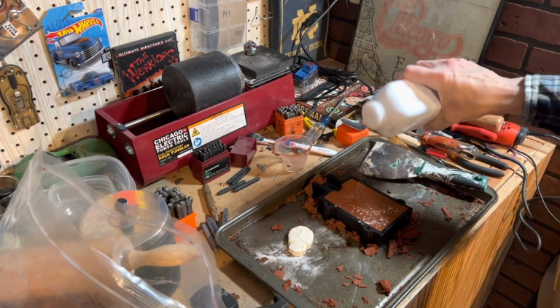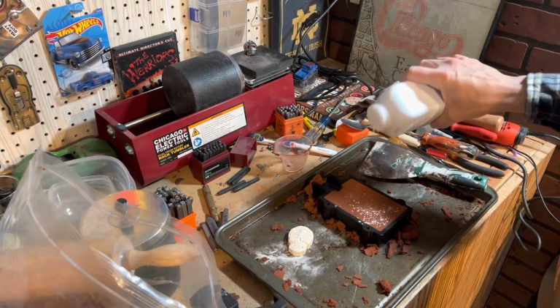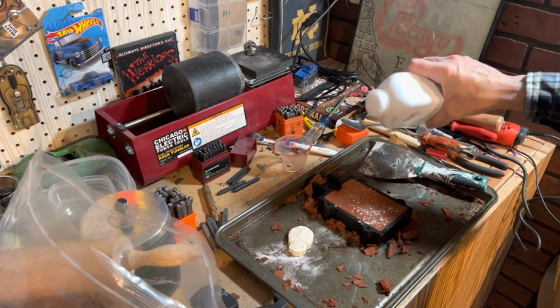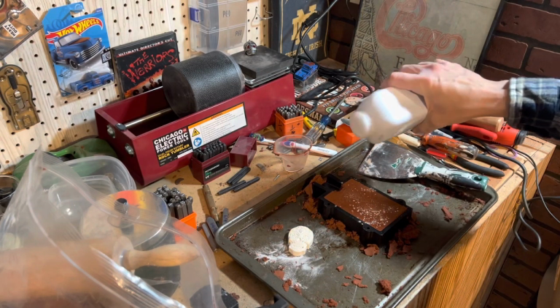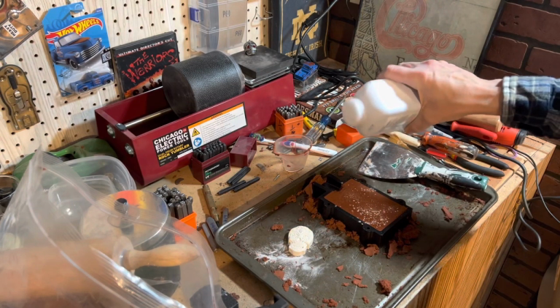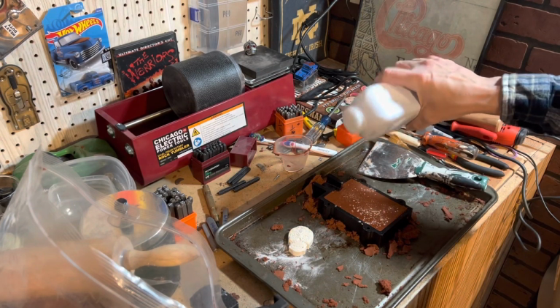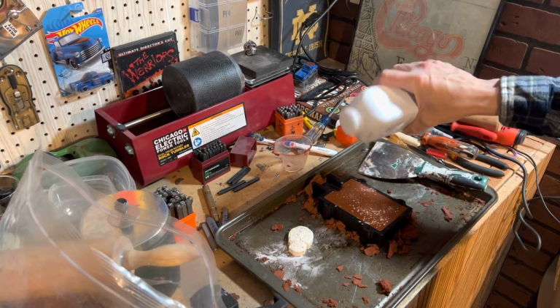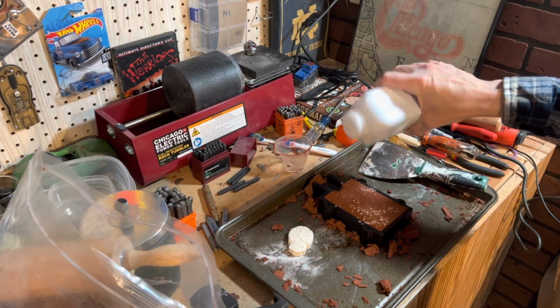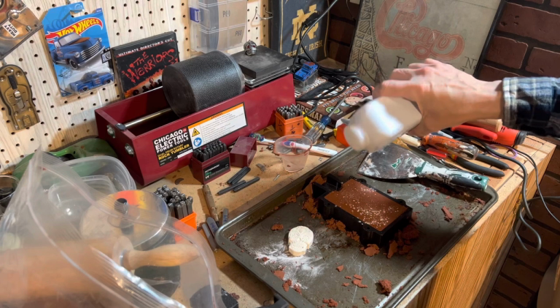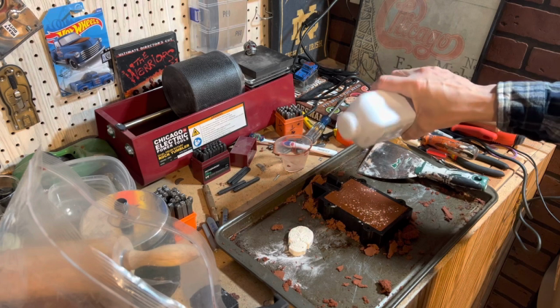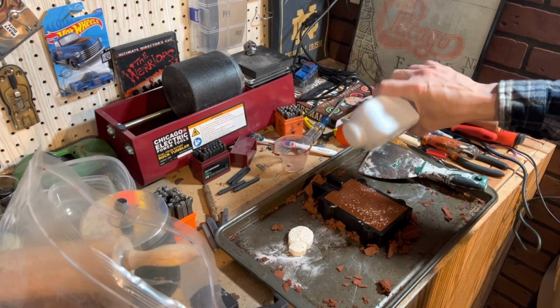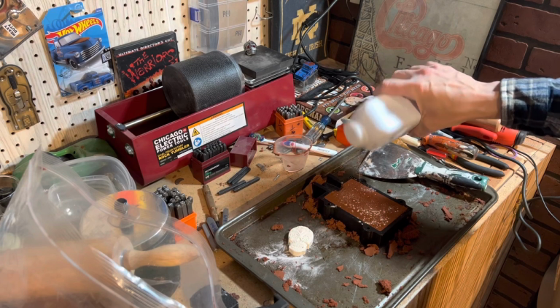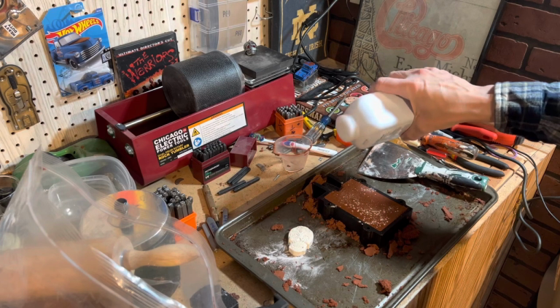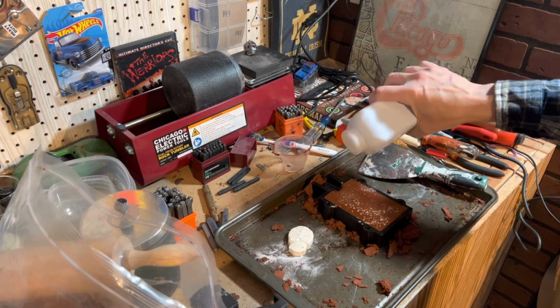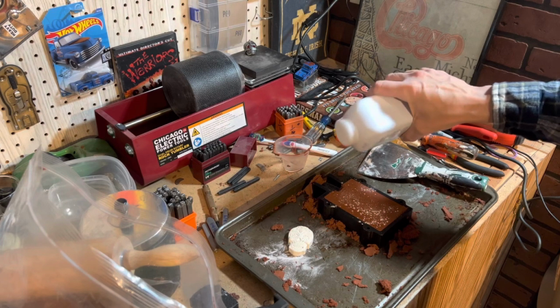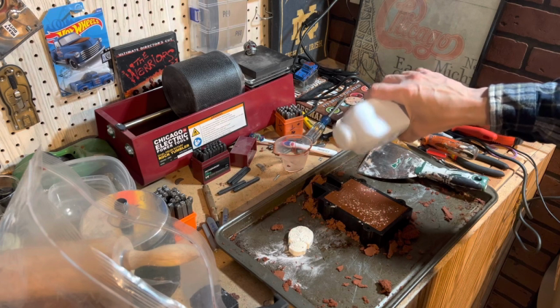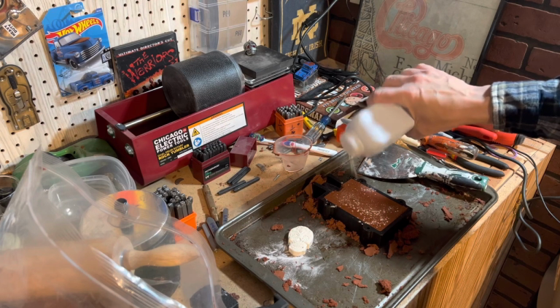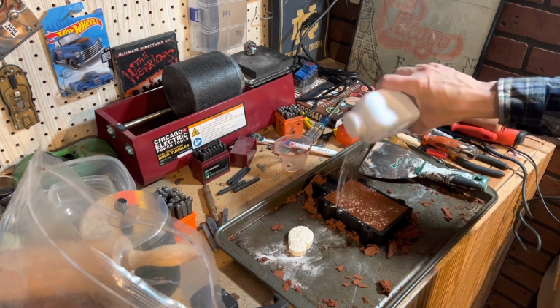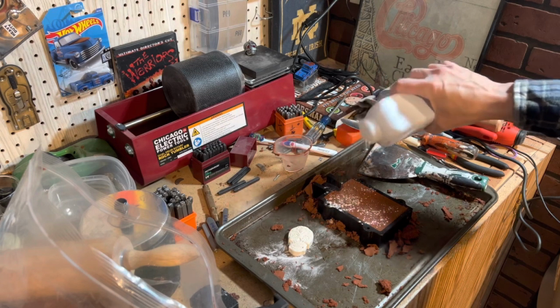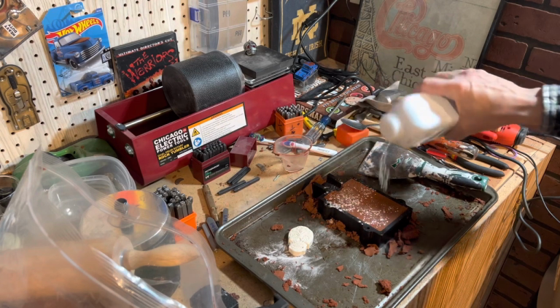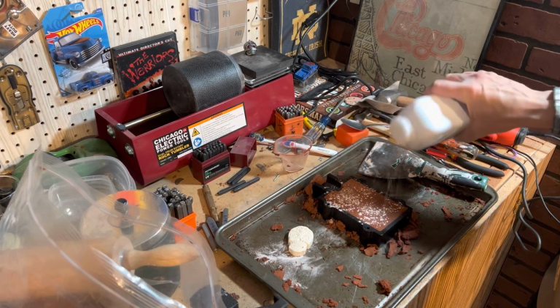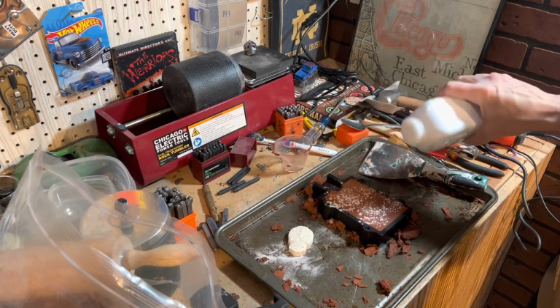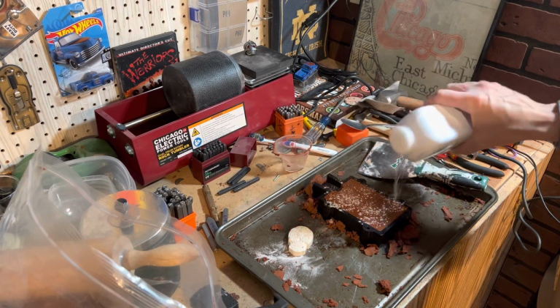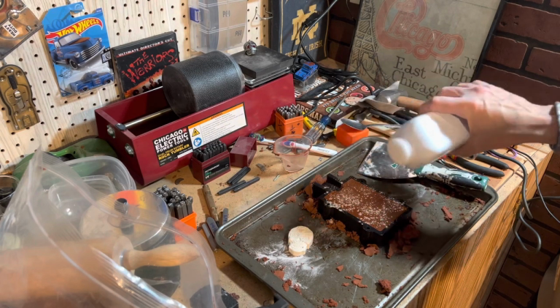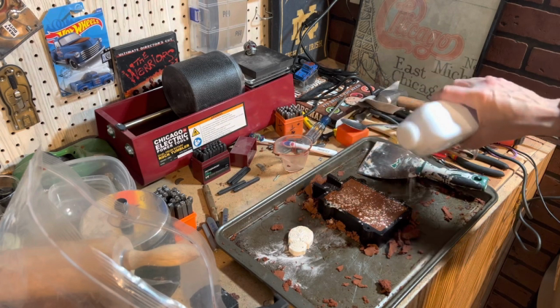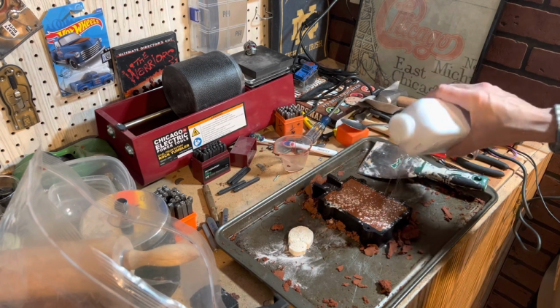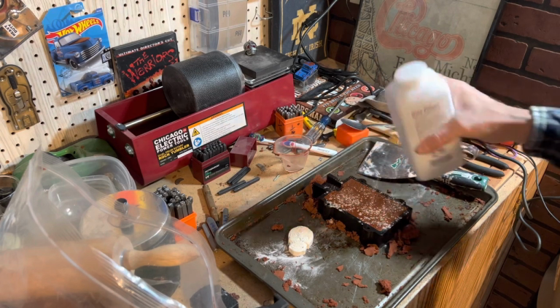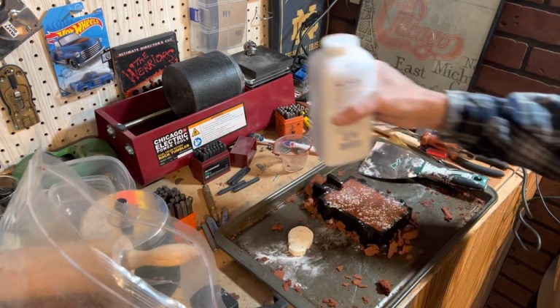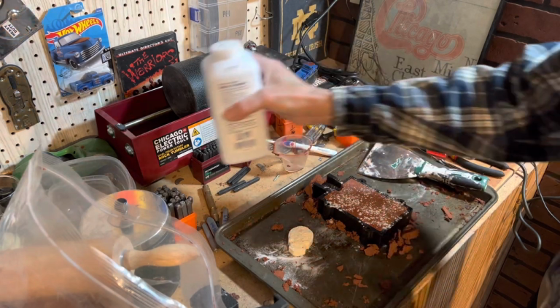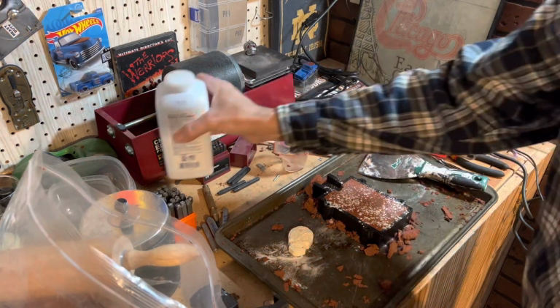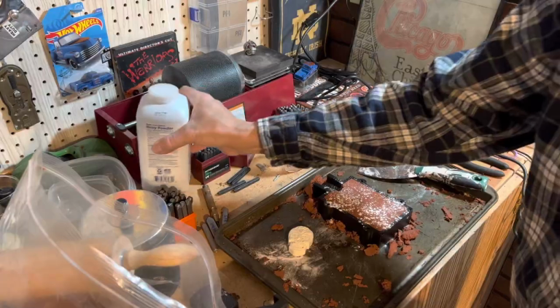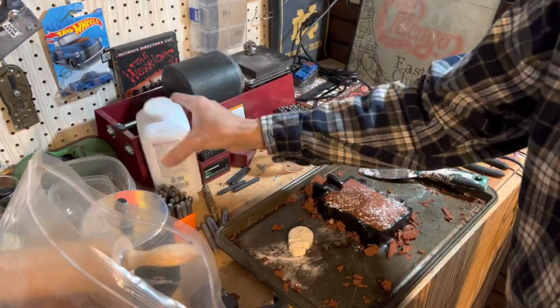The baby powder will help get the little mold to come out of the sand when it's time to pull it out.